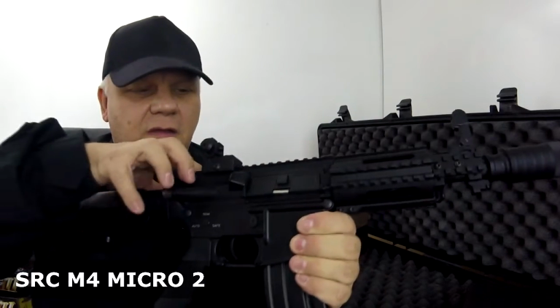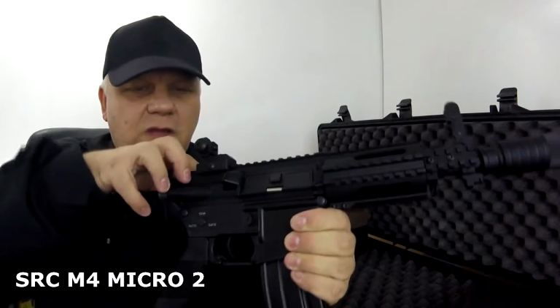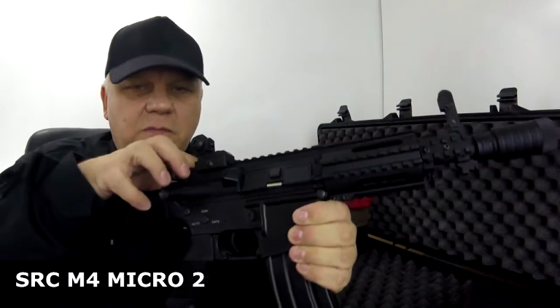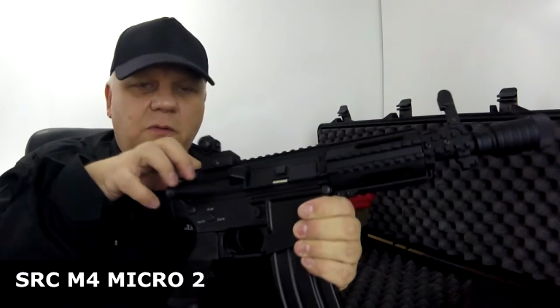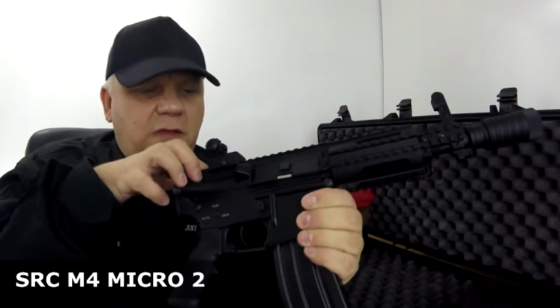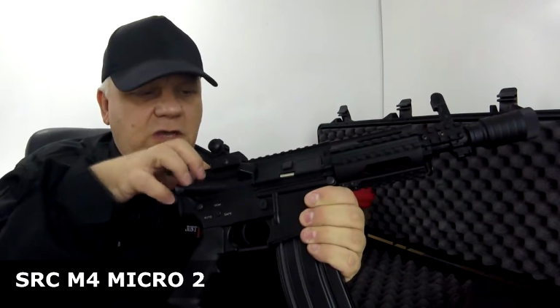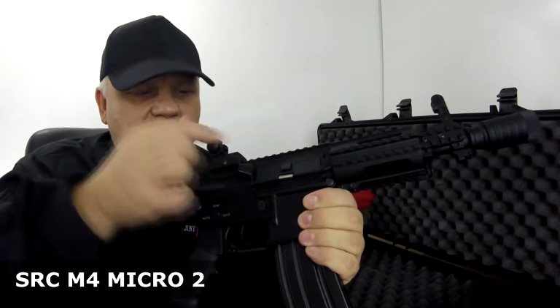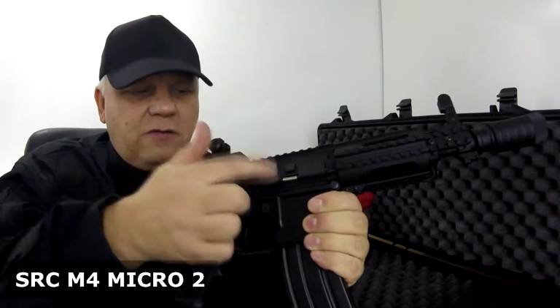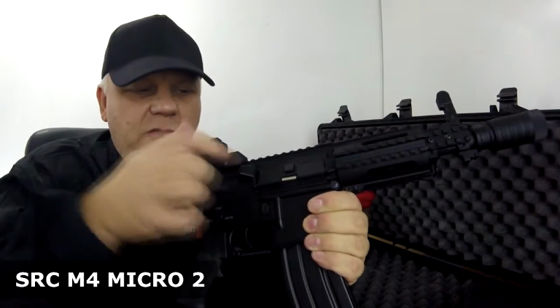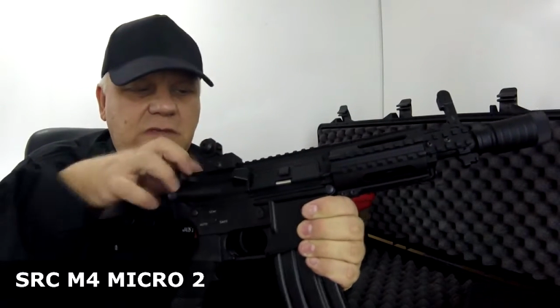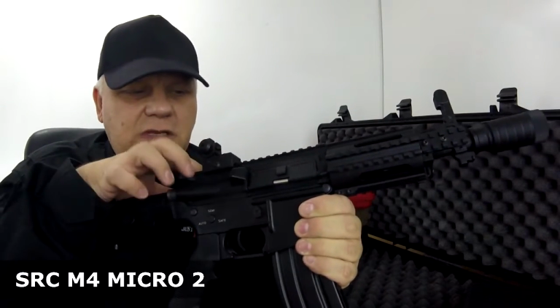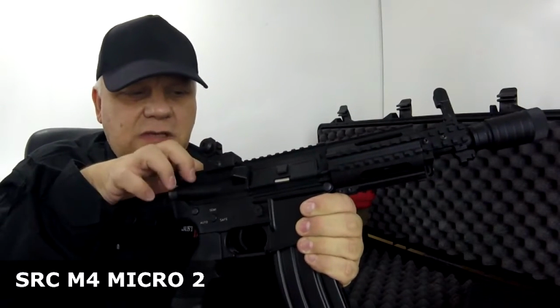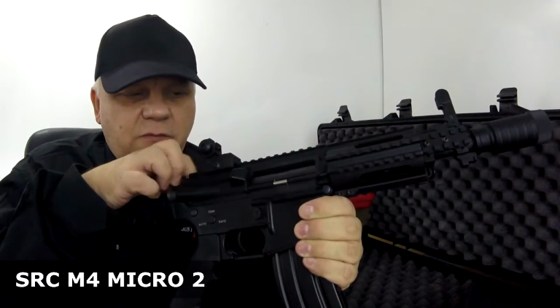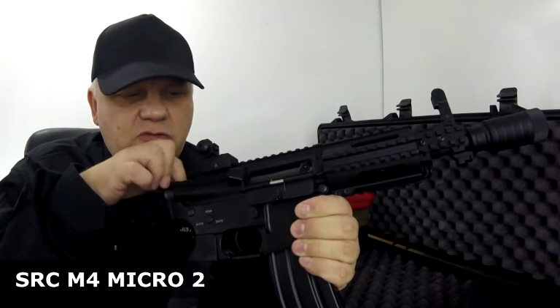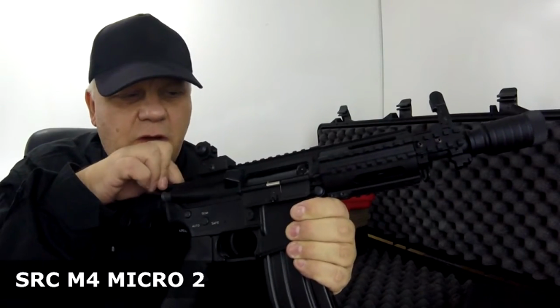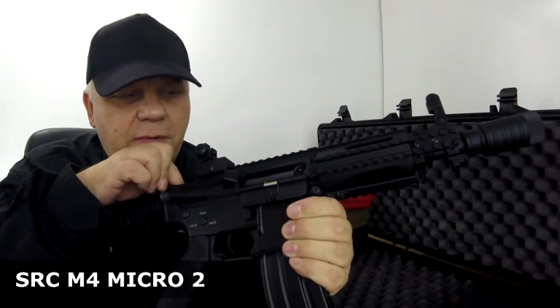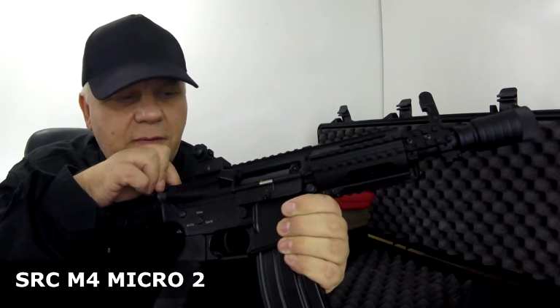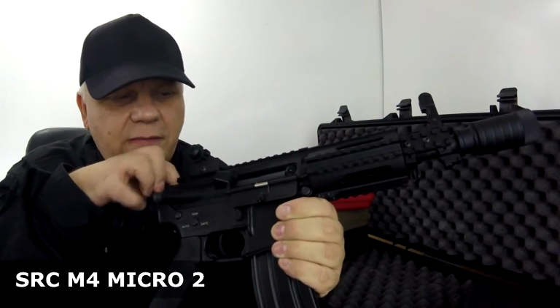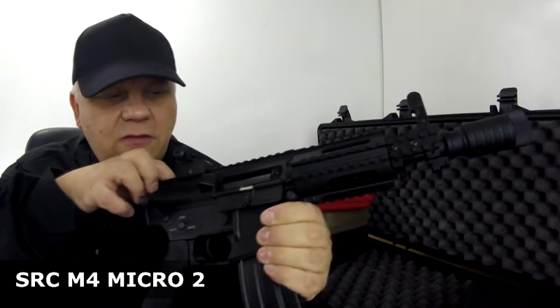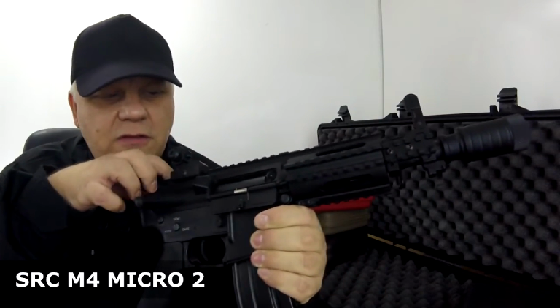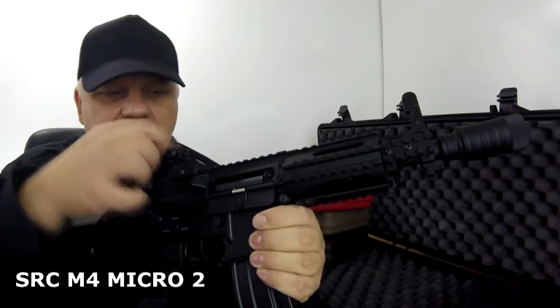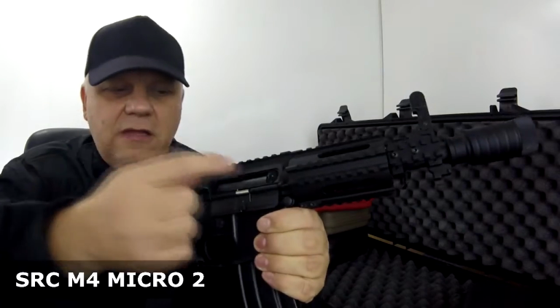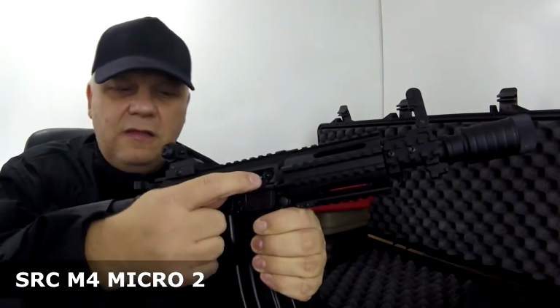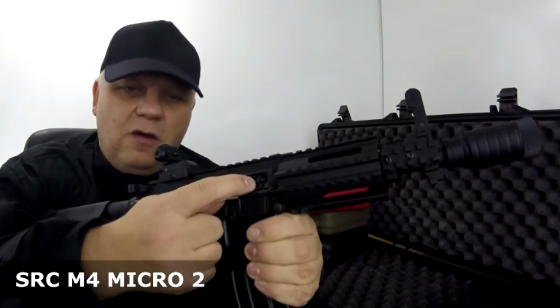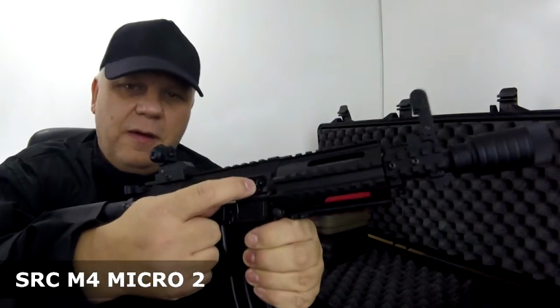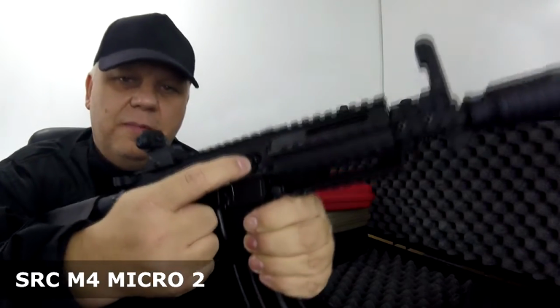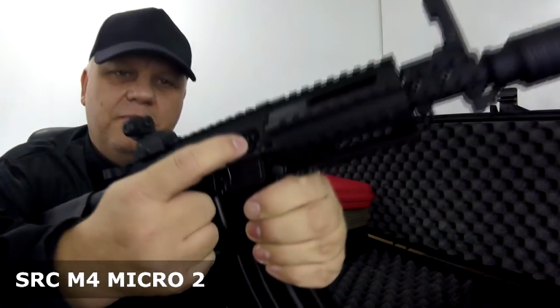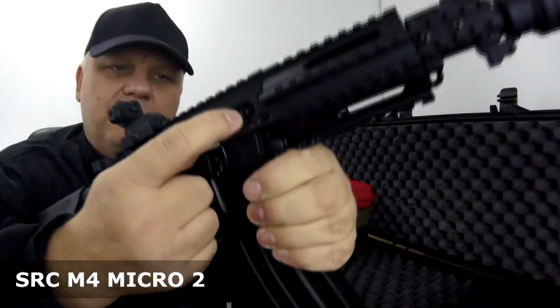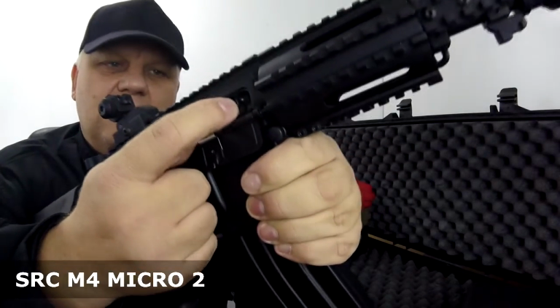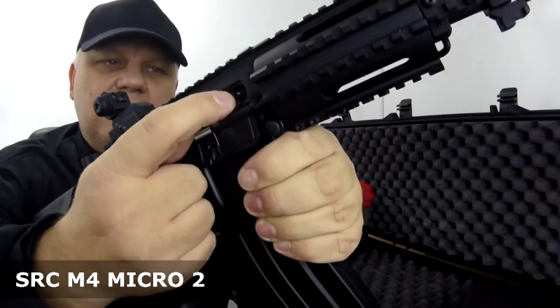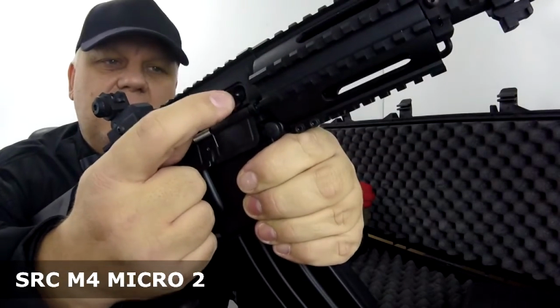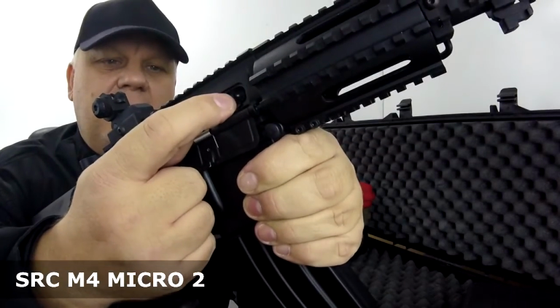Pull the charging handle, the dust cover drops, and then you can see the hop-up just in there.